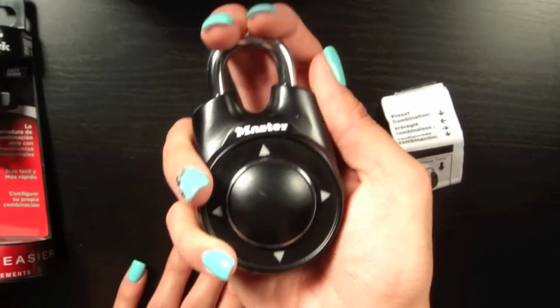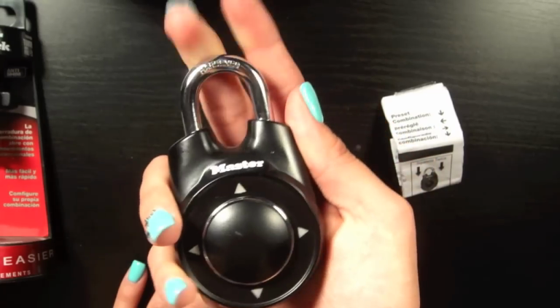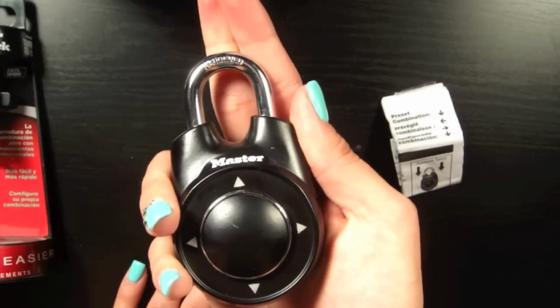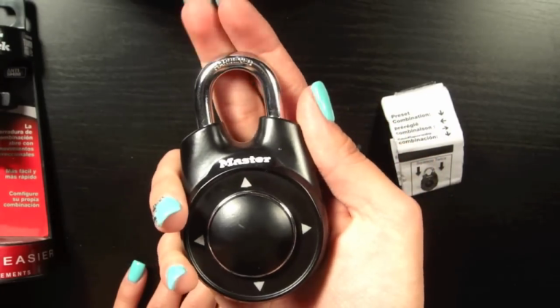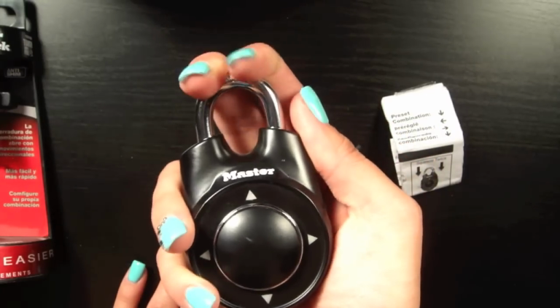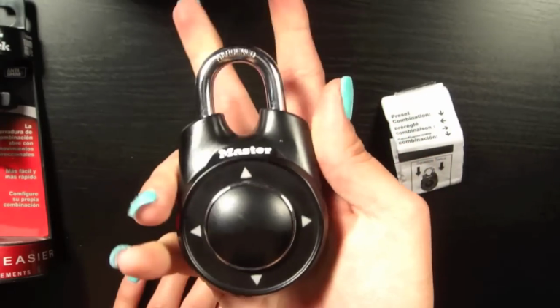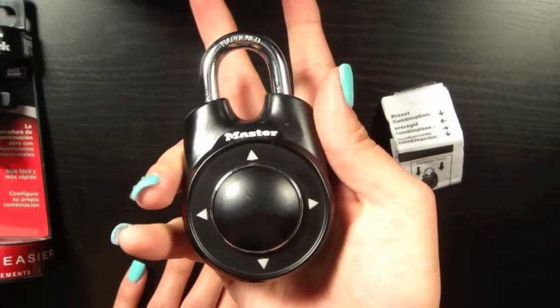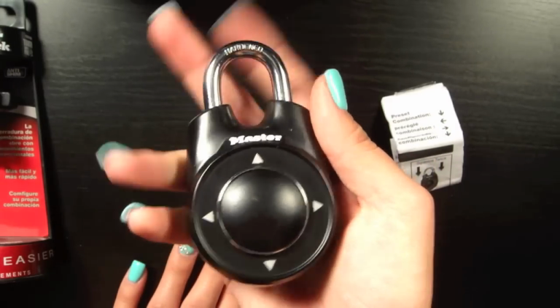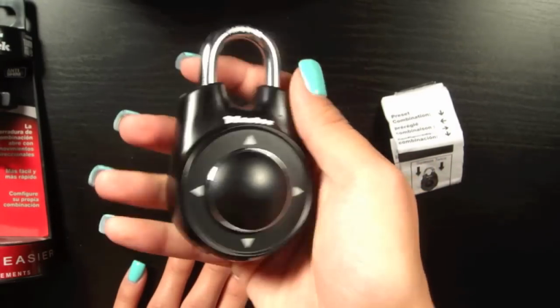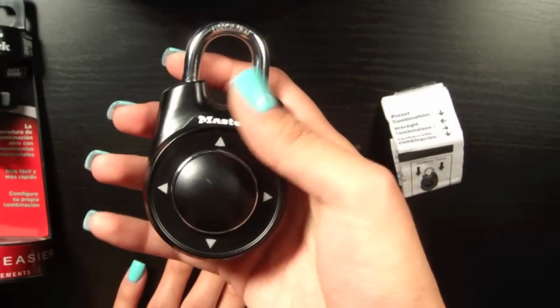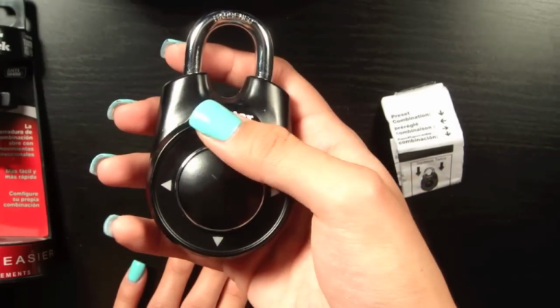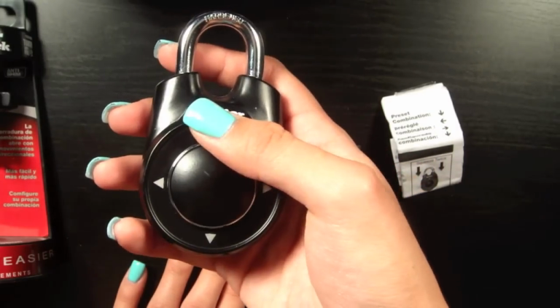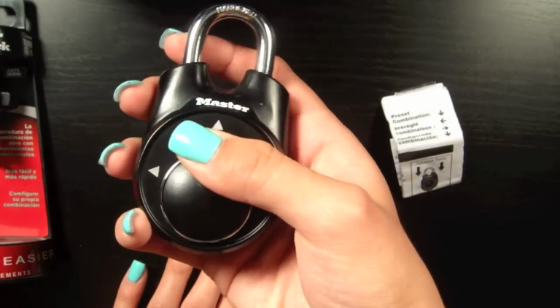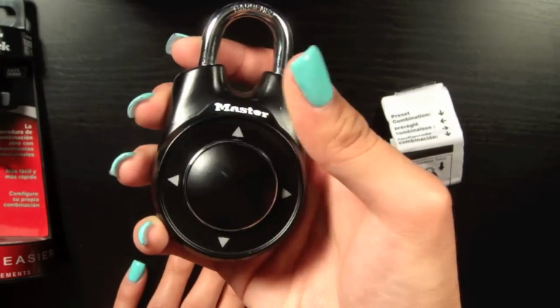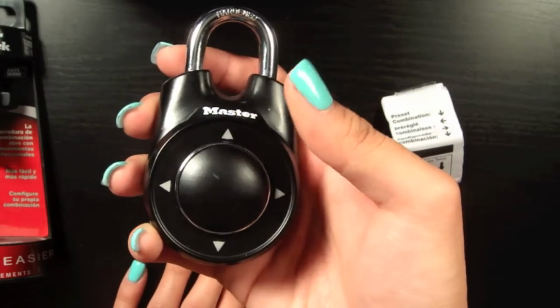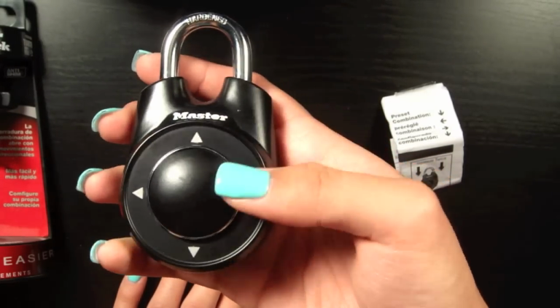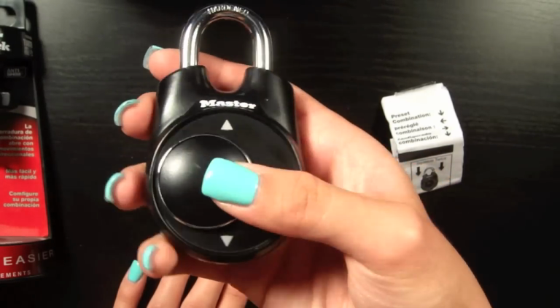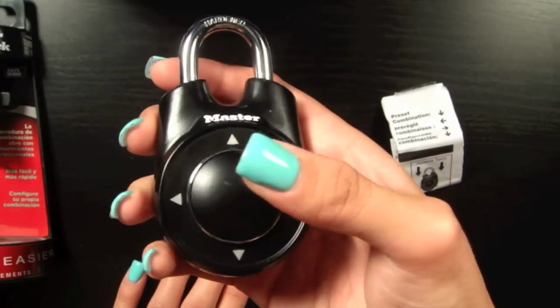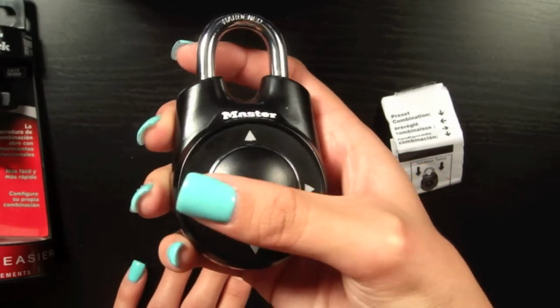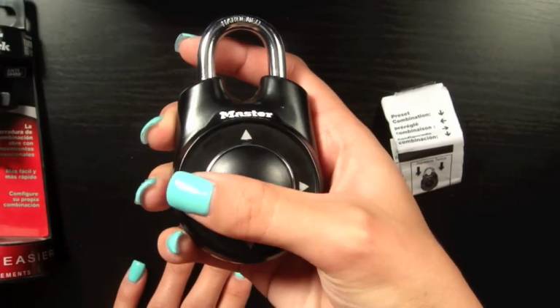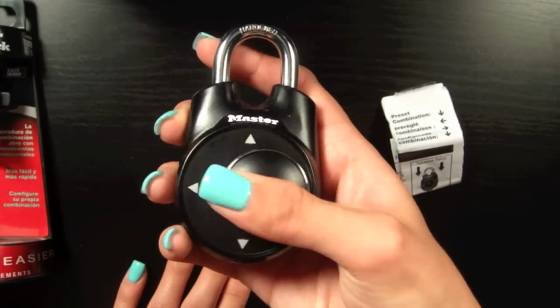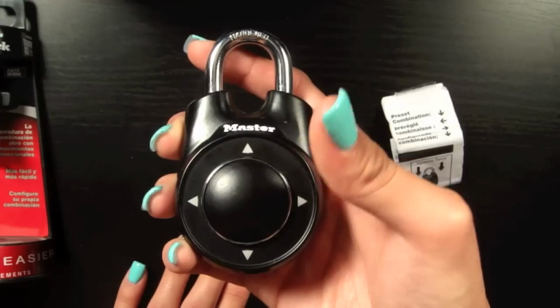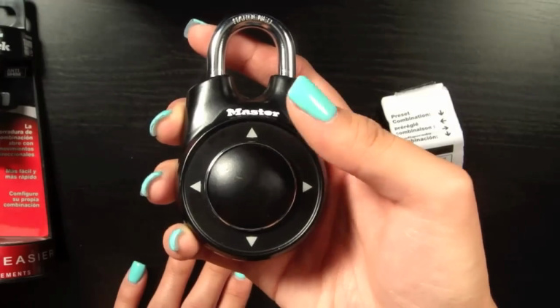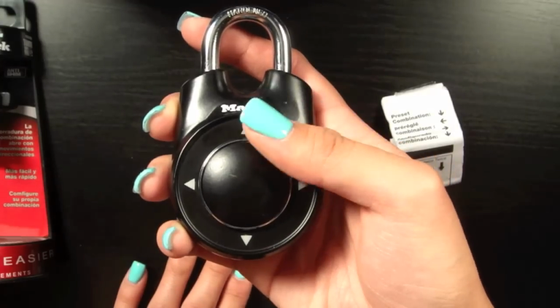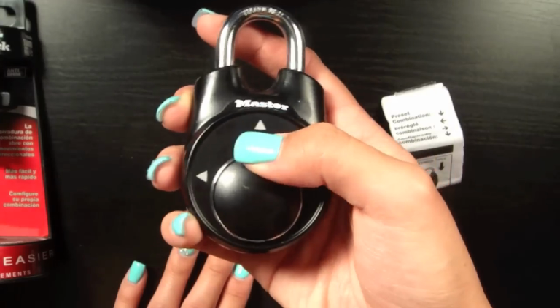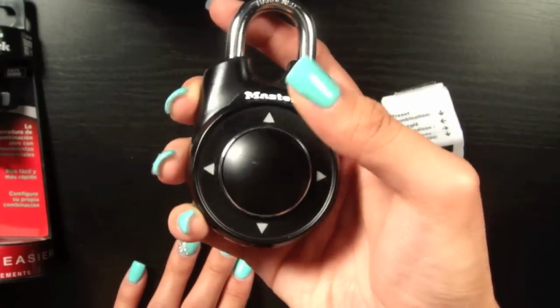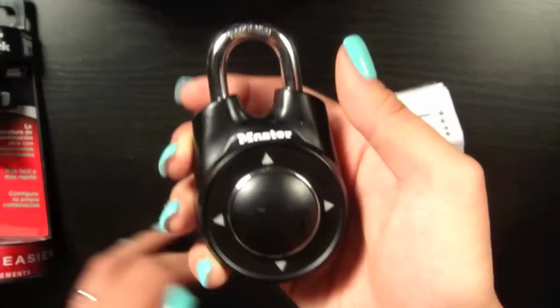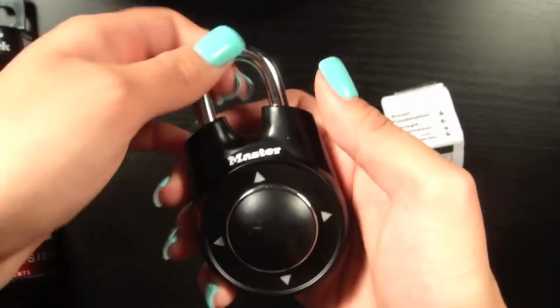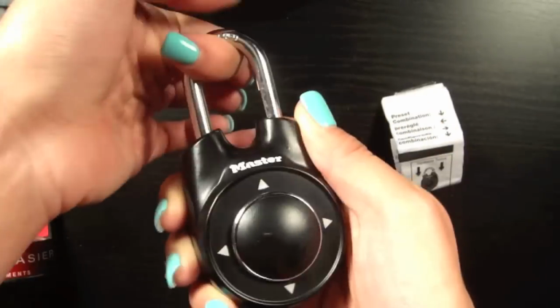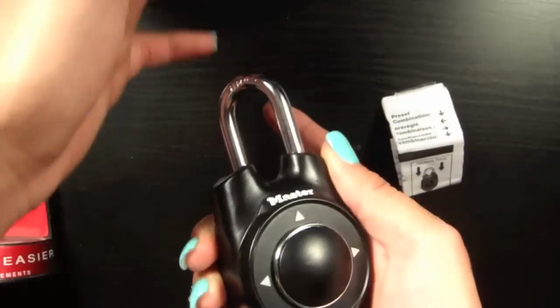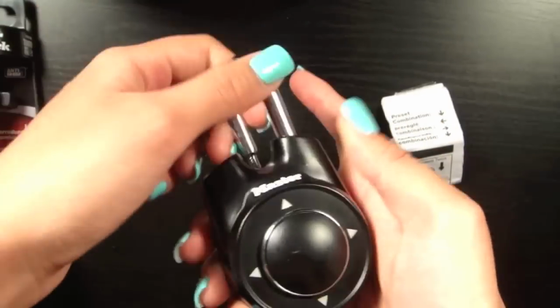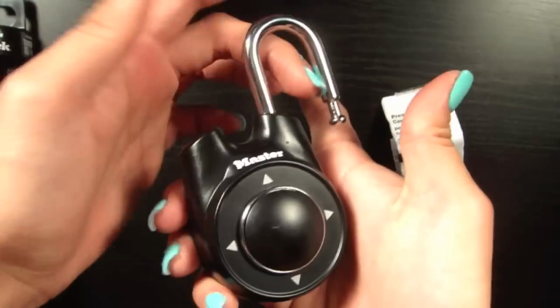And here's me doing it one more time: squeezing the shackle twice, down, left, right, down — and it opens.